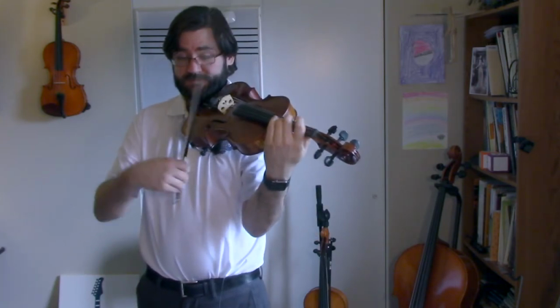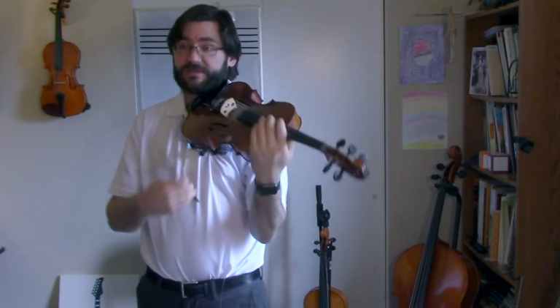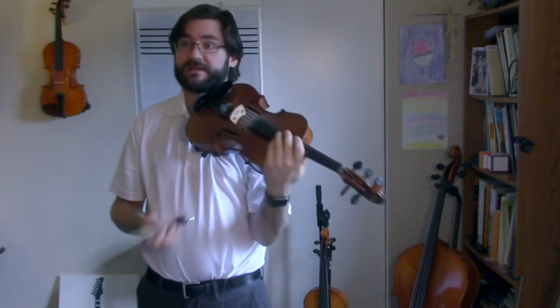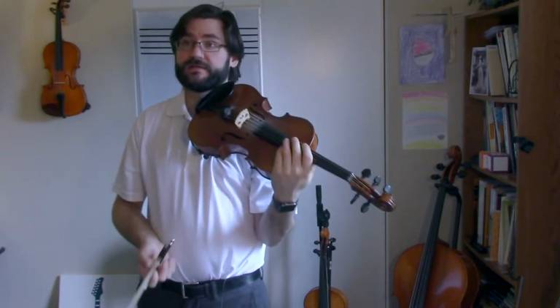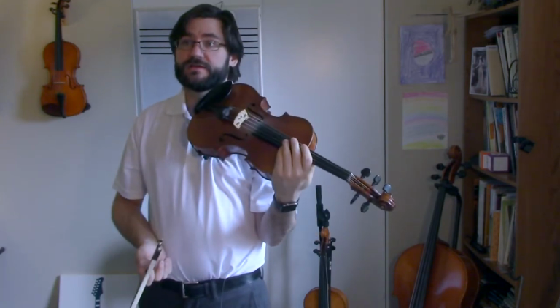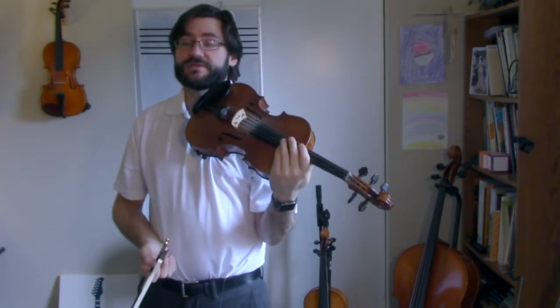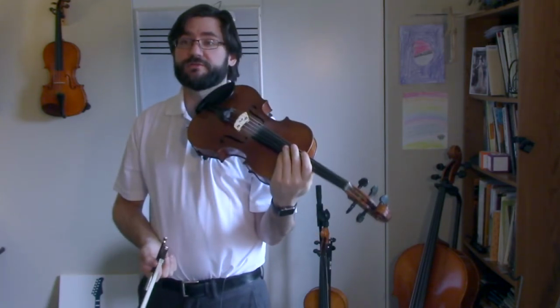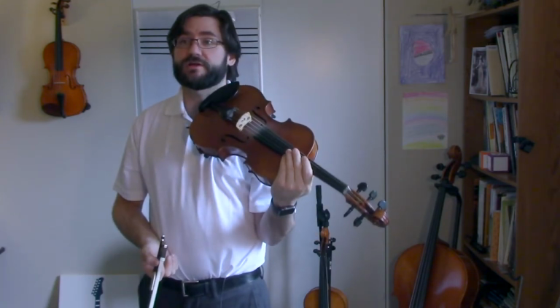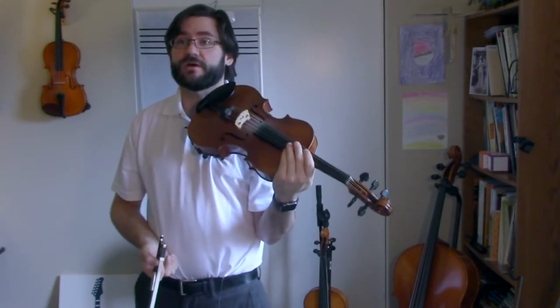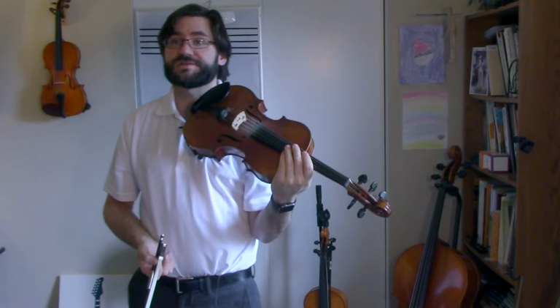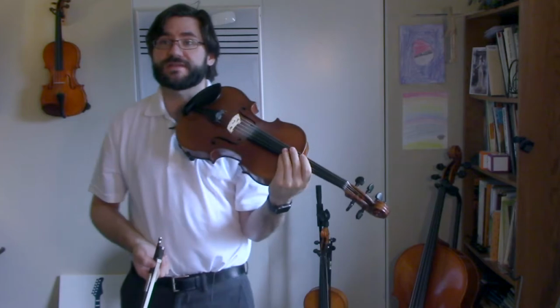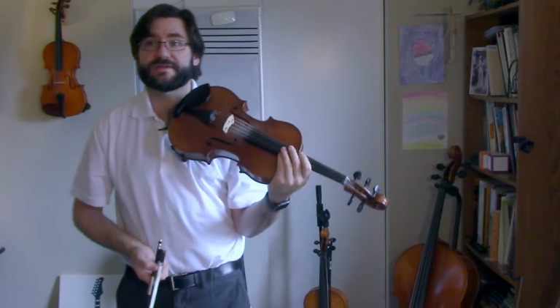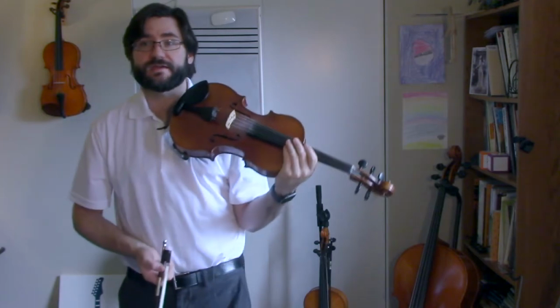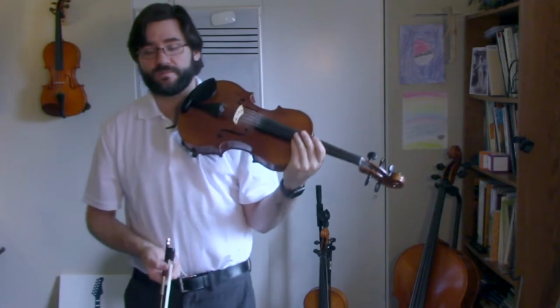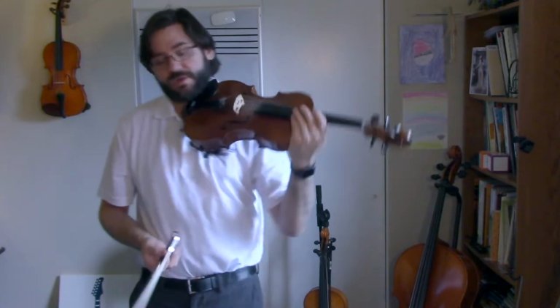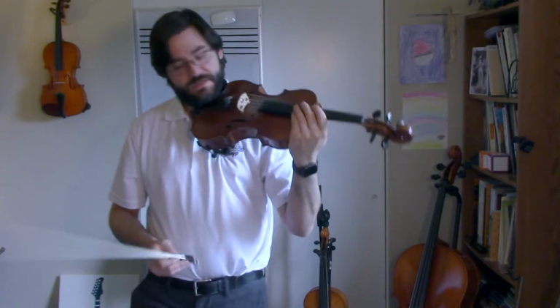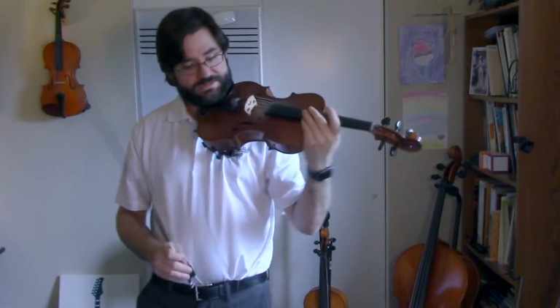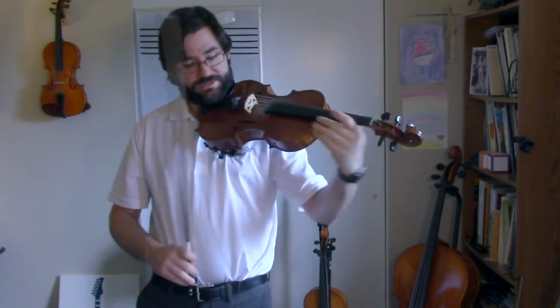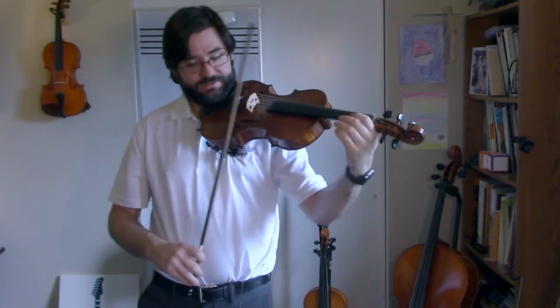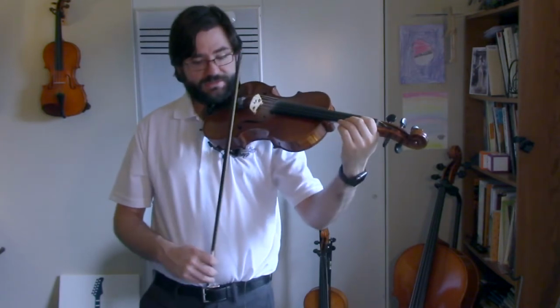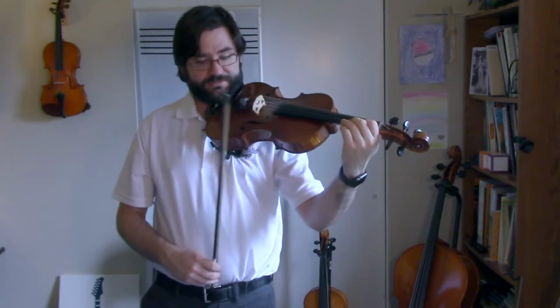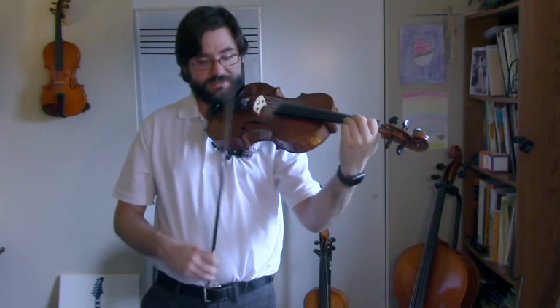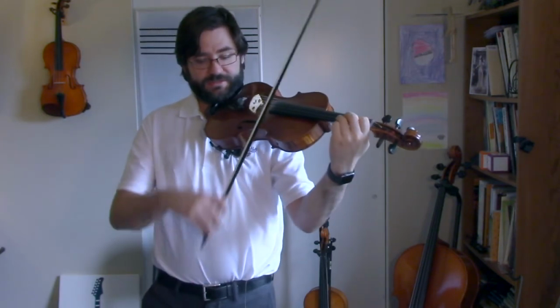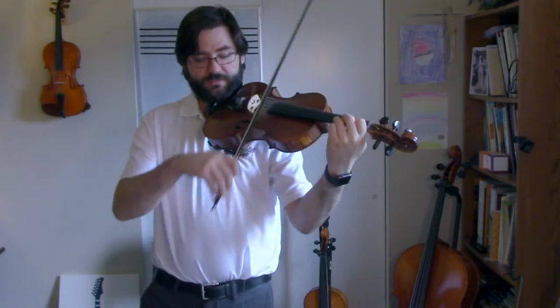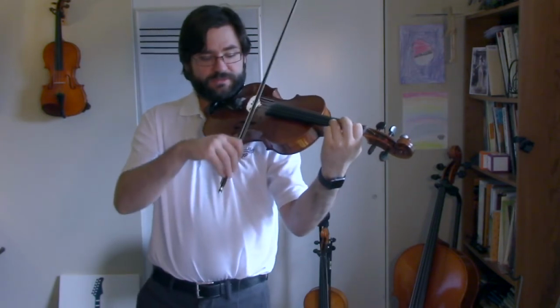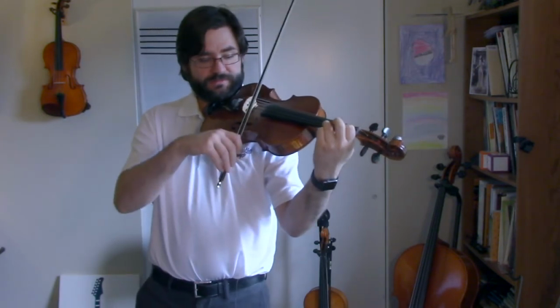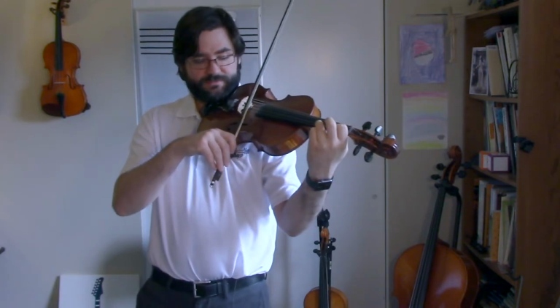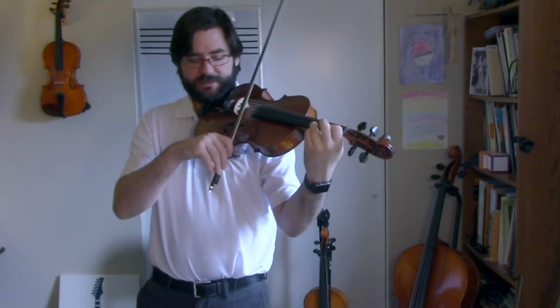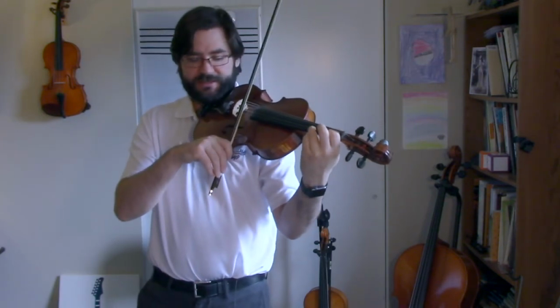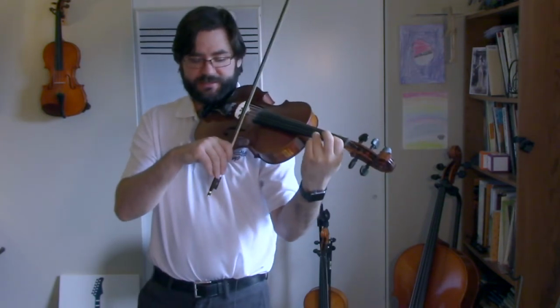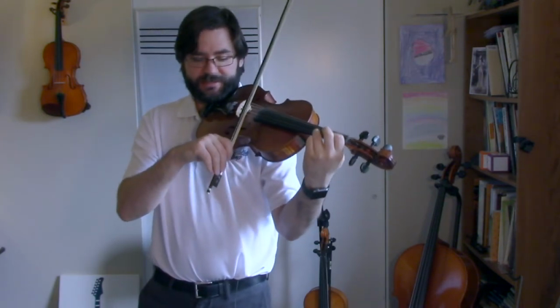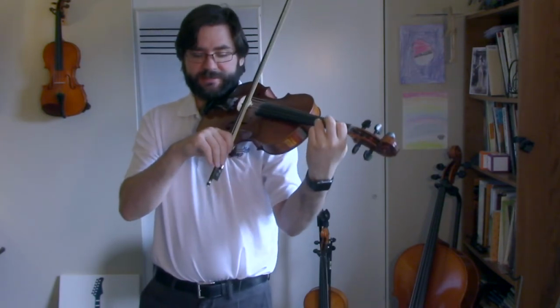Okay, here we go, all together again. One, two, three, one, ready, and.